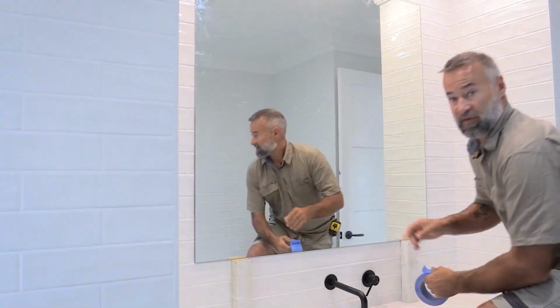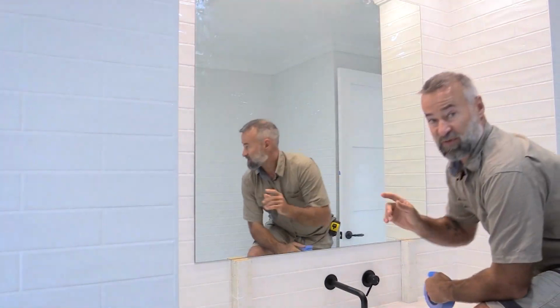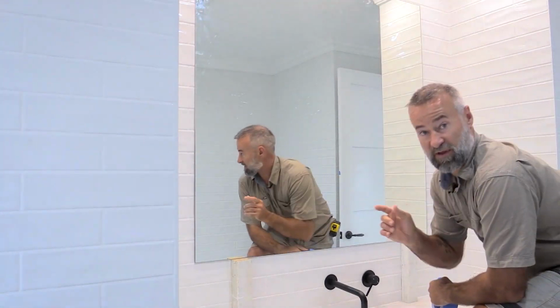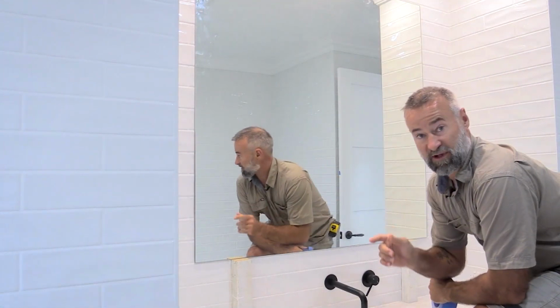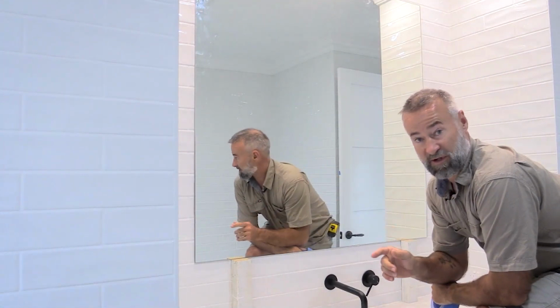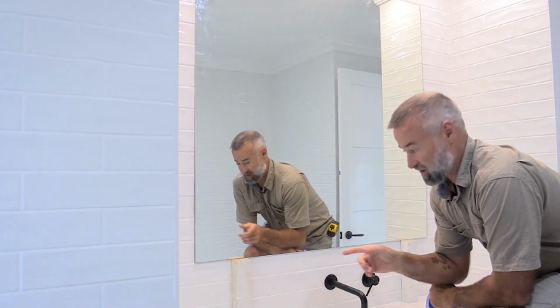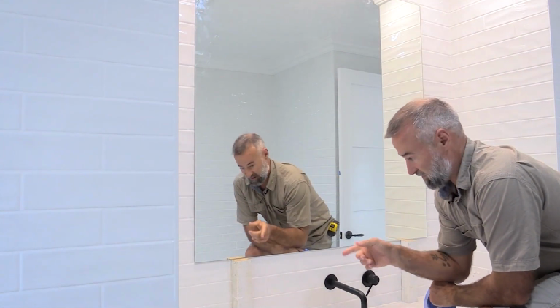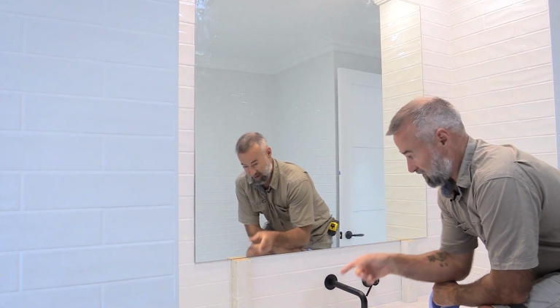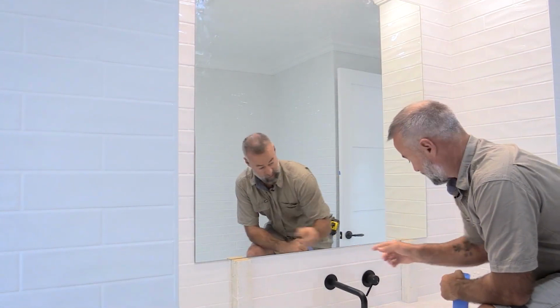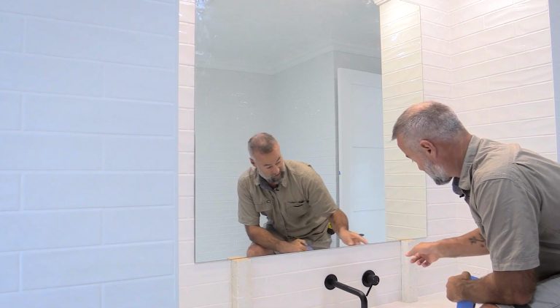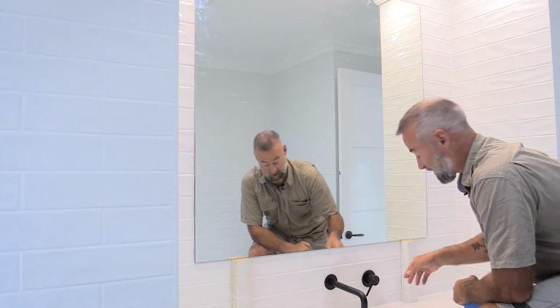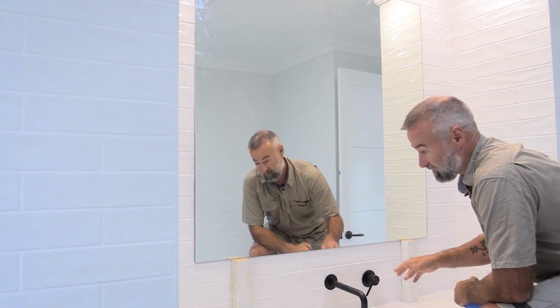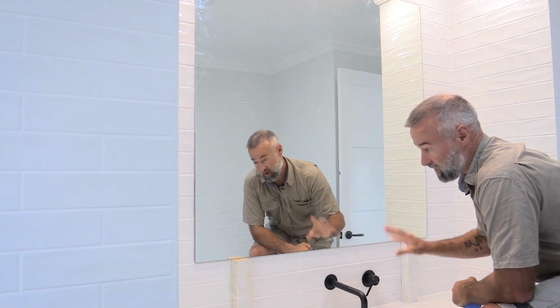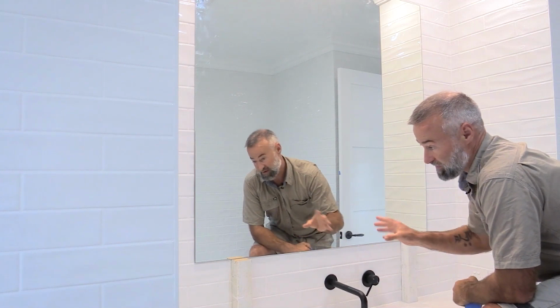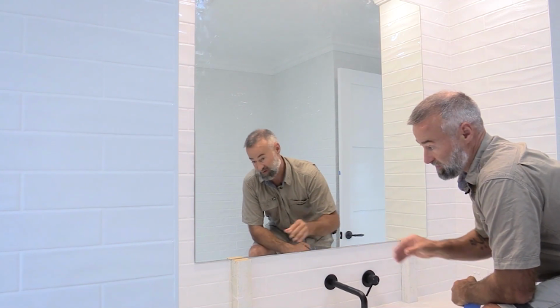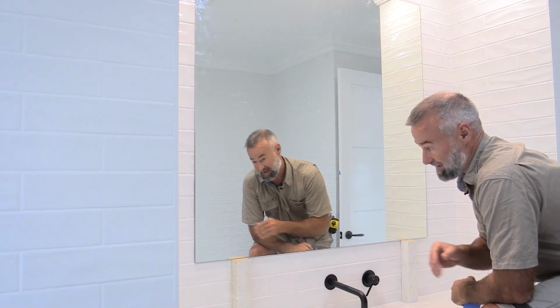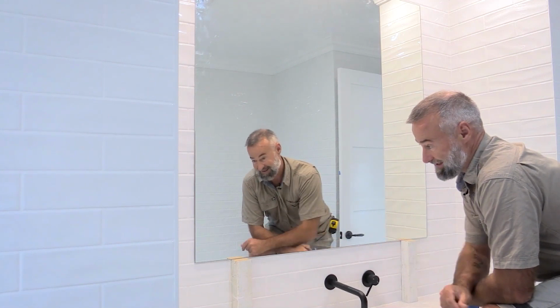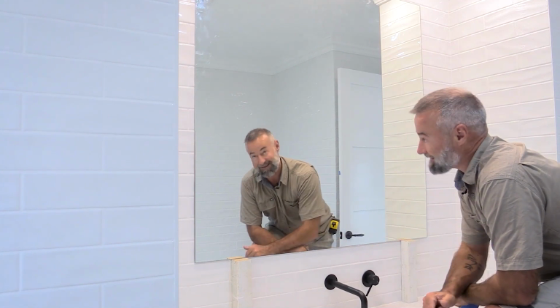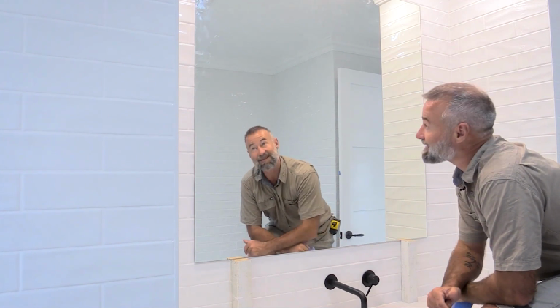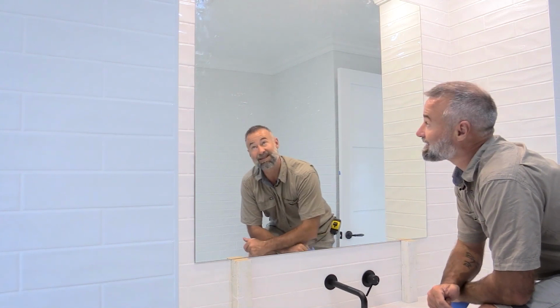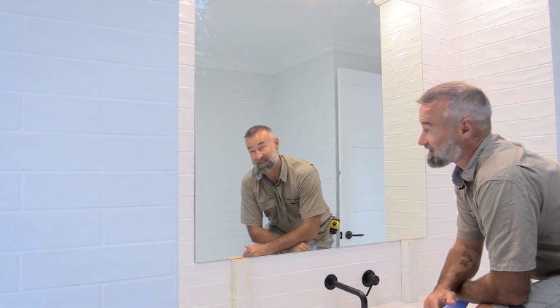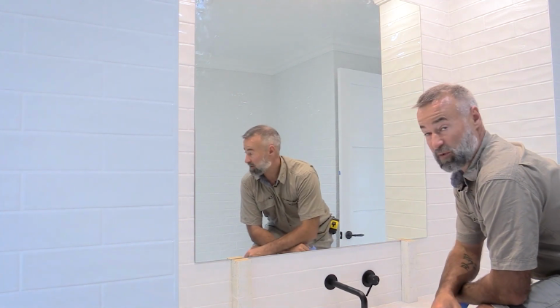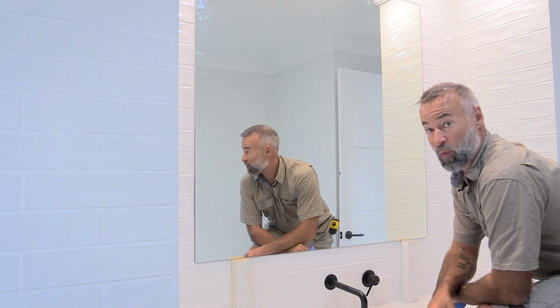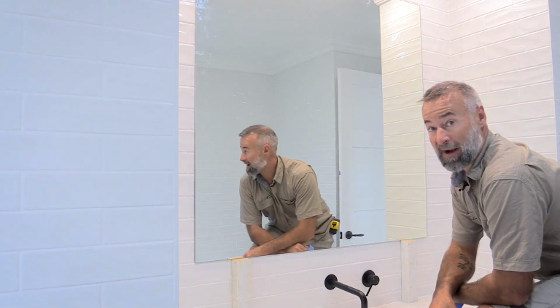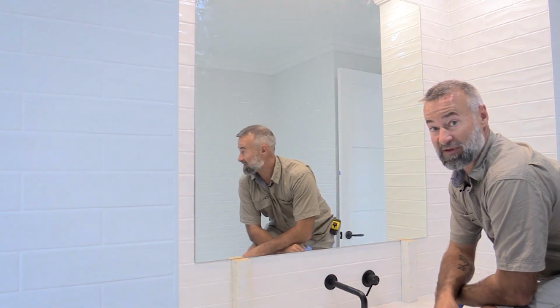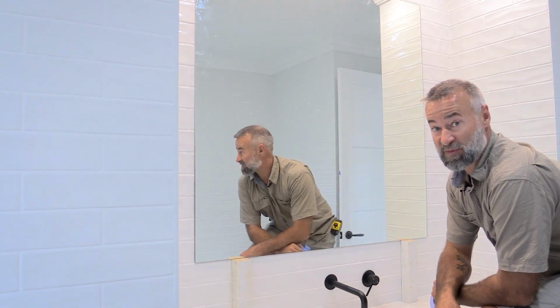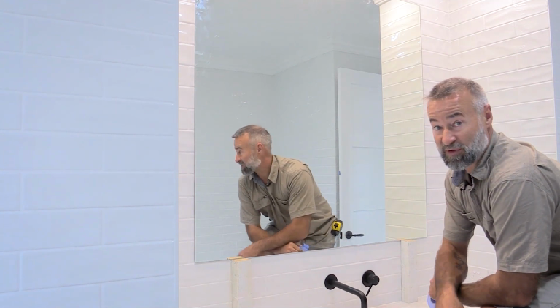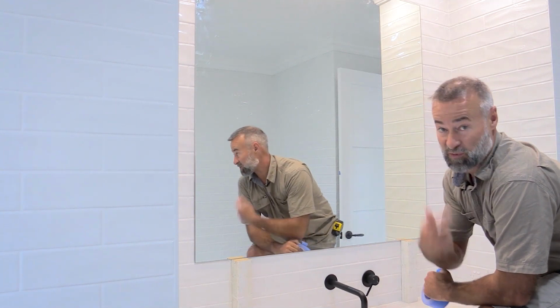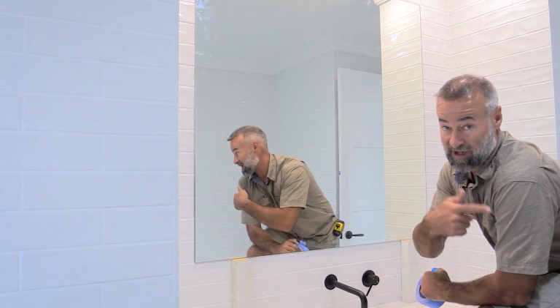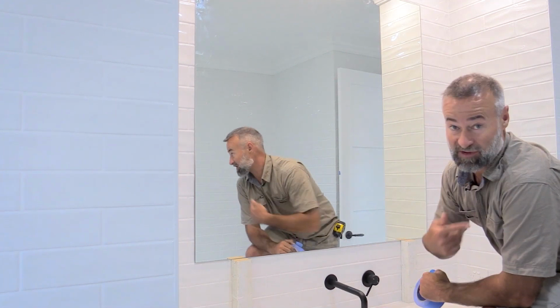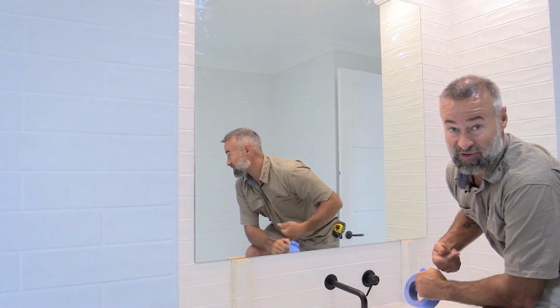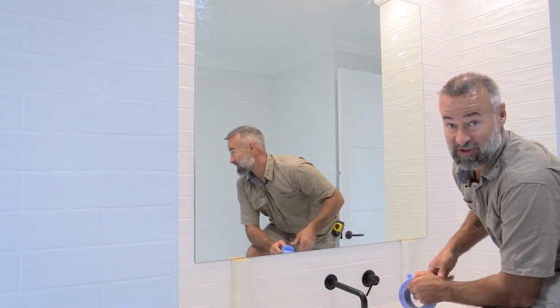I think we better keep the support blocks there overnight just till that sets — there's a bit more weight in this mirror than what we had in the ensuite.